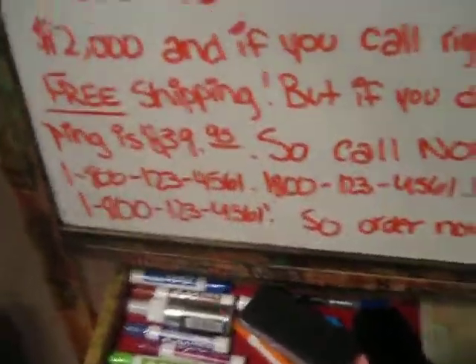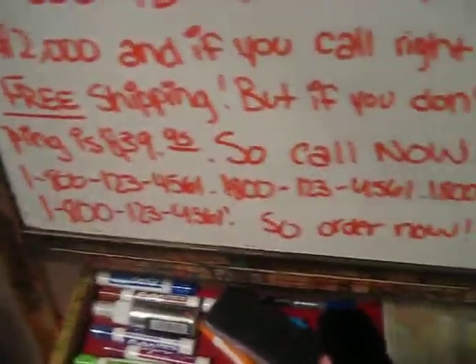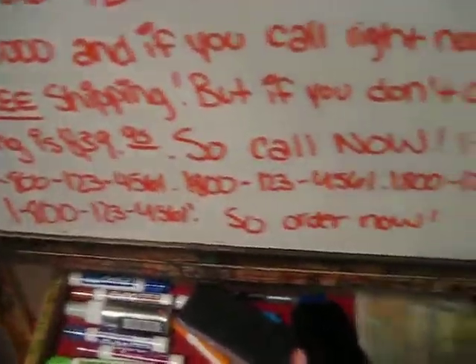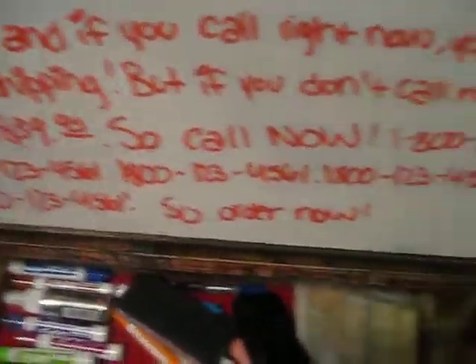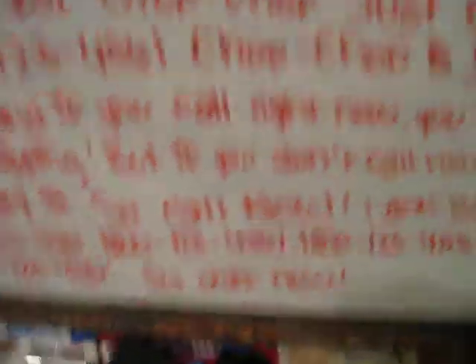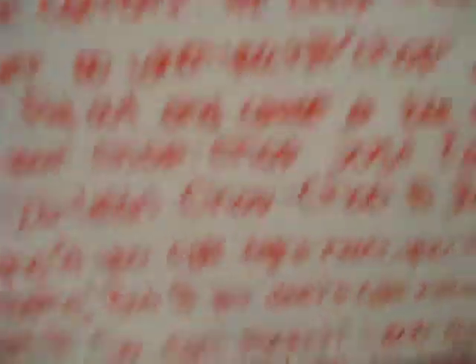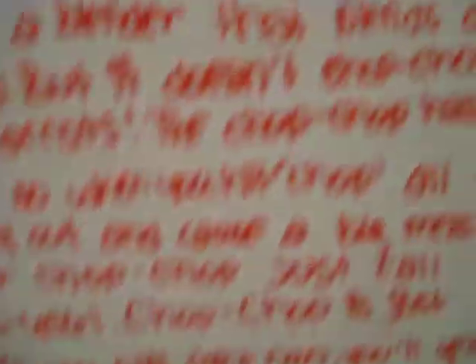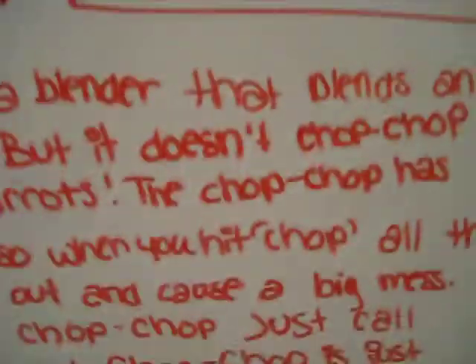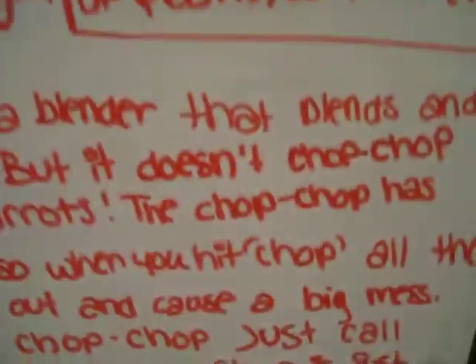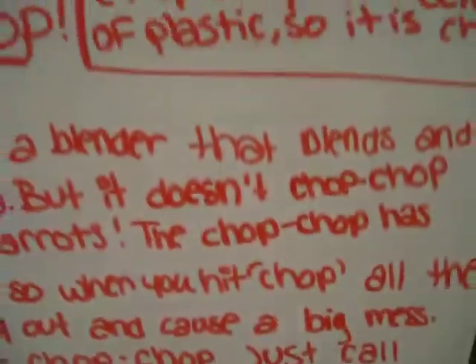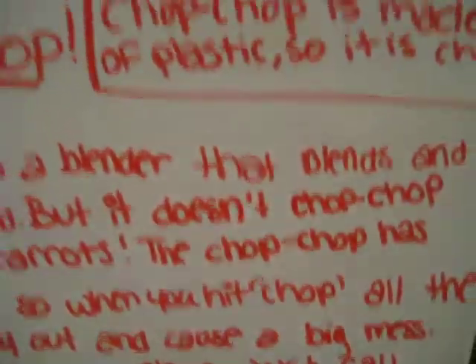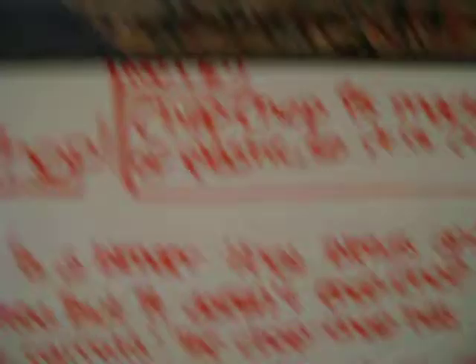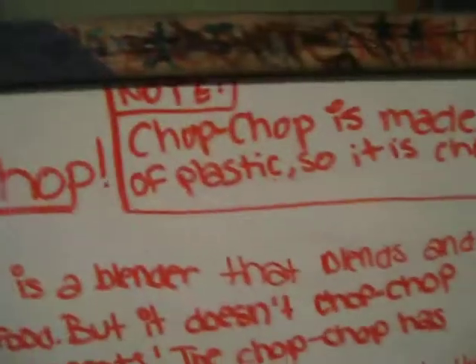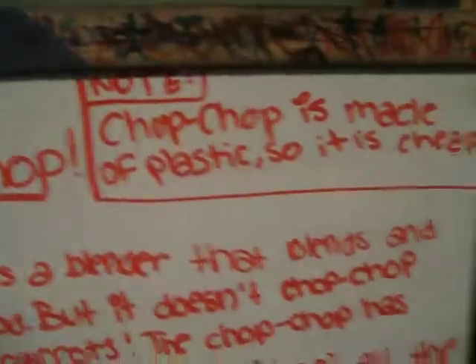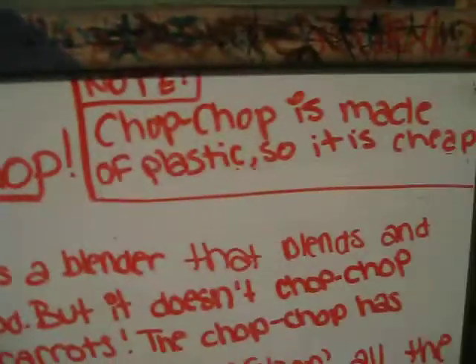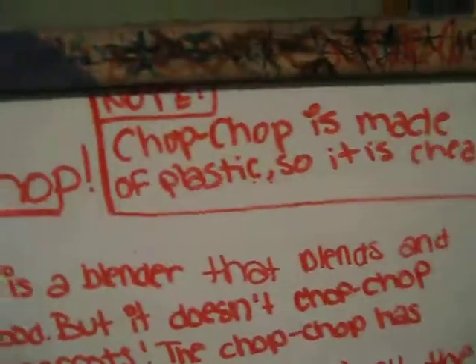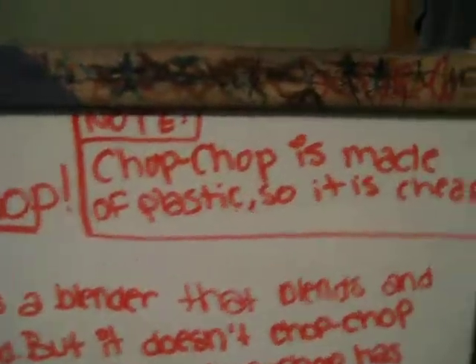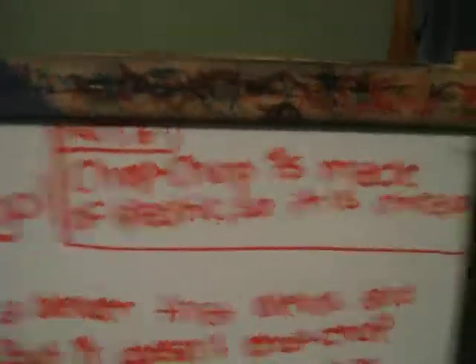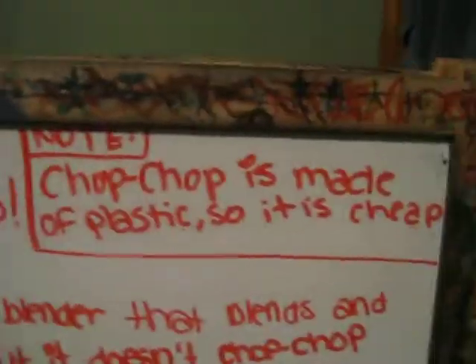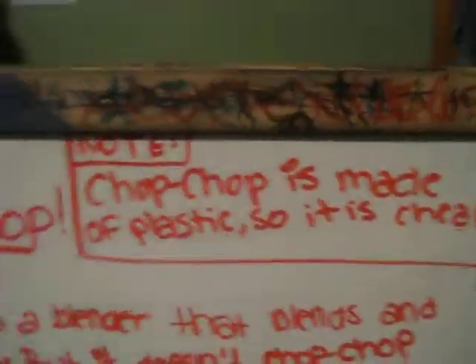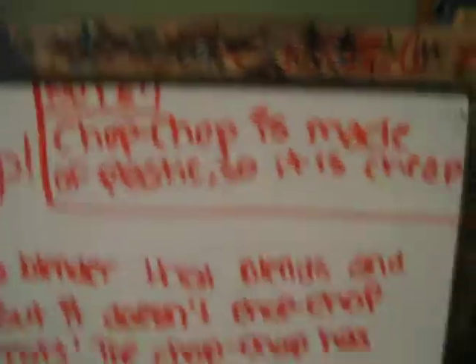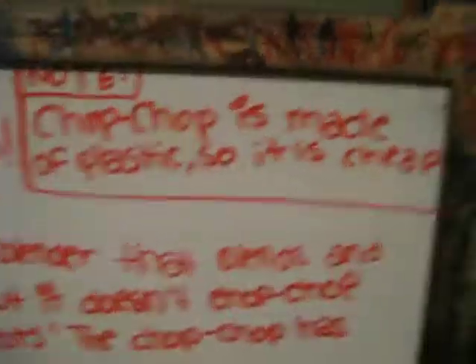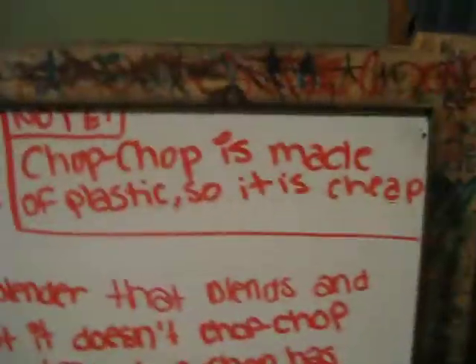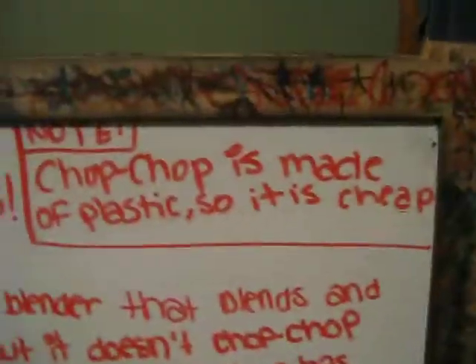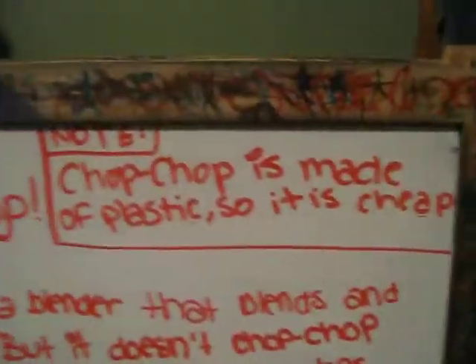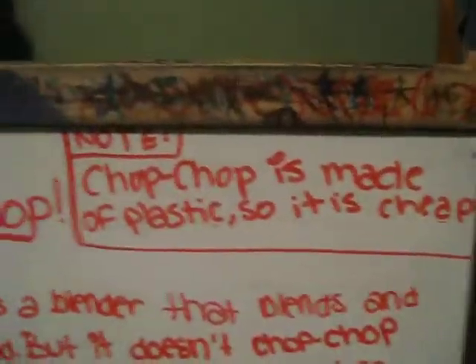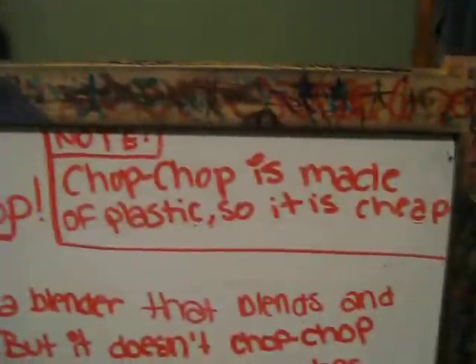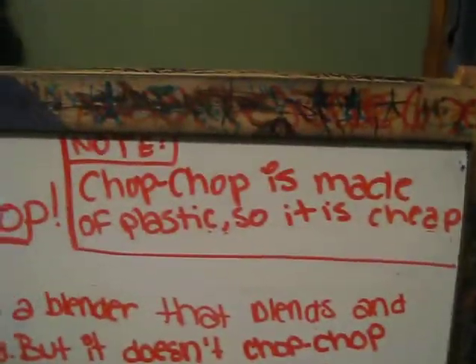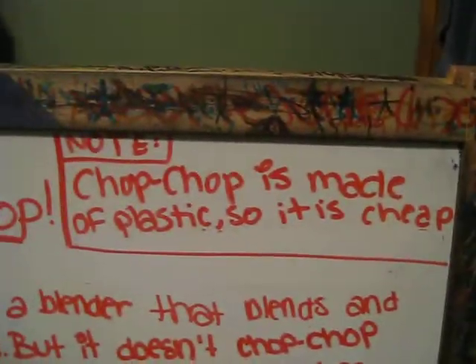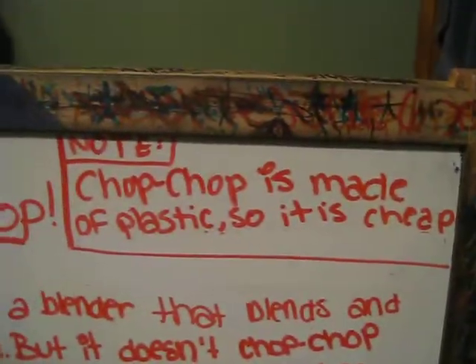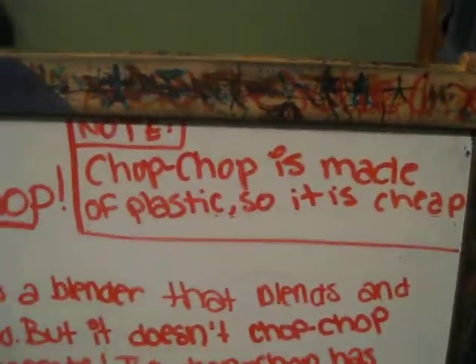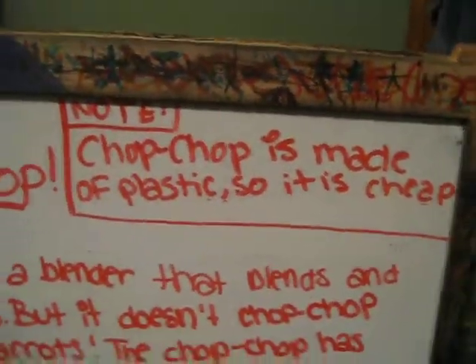So order your Chop Chop now. Chop Chop is made of plastic, so it is cheap.